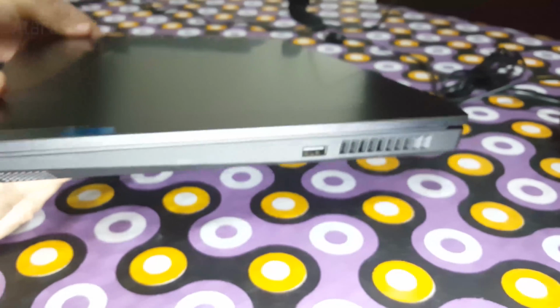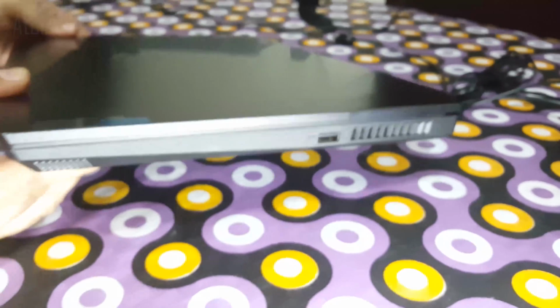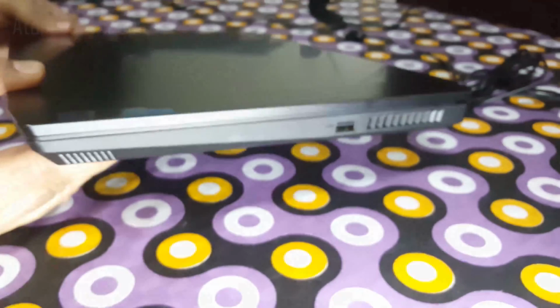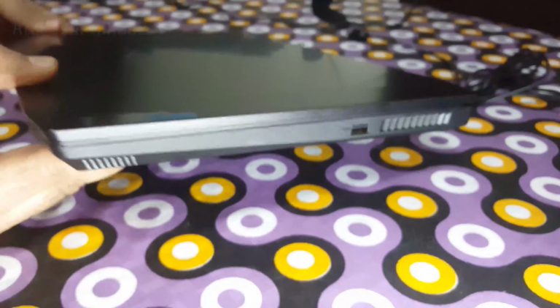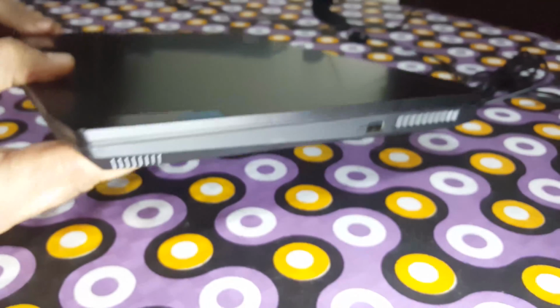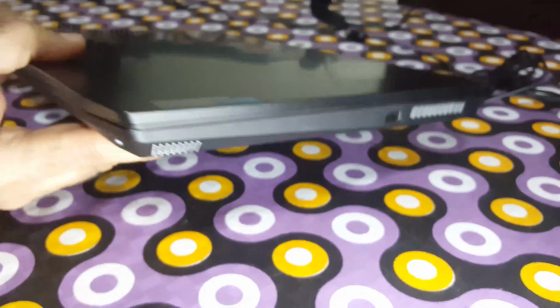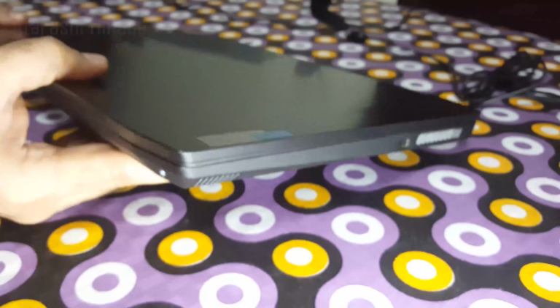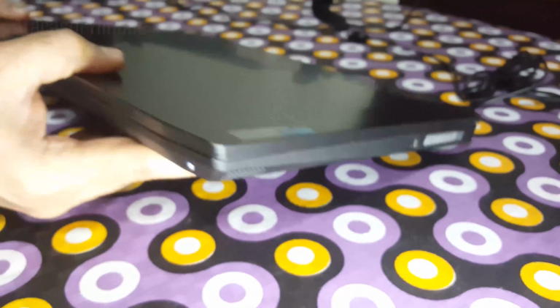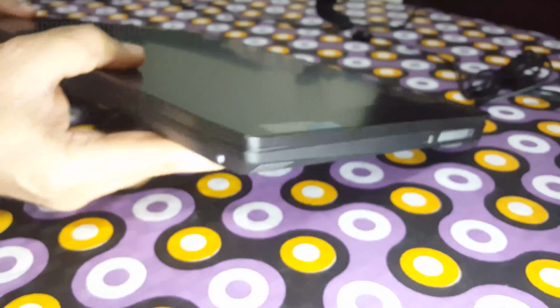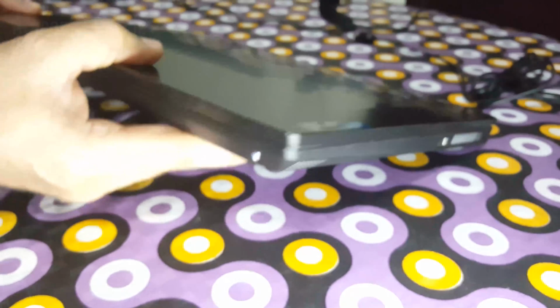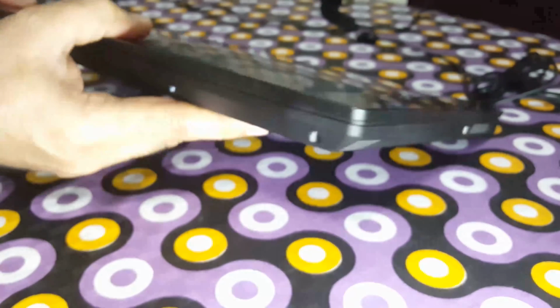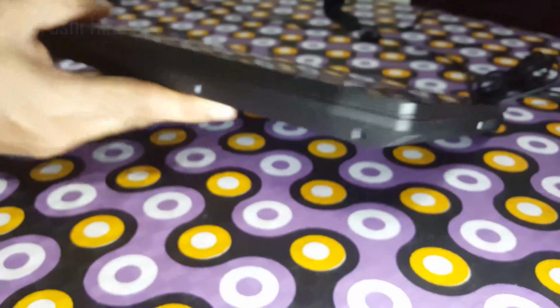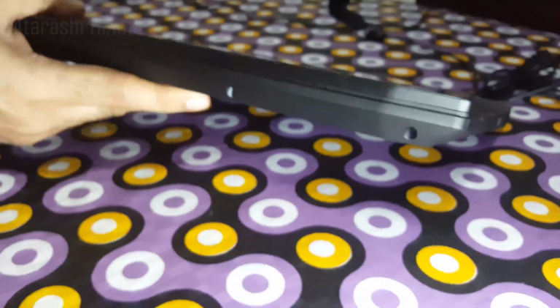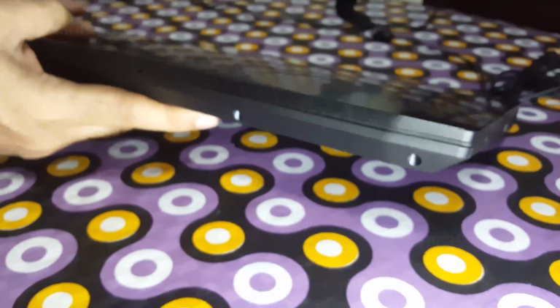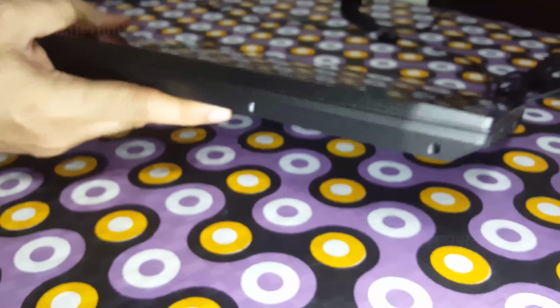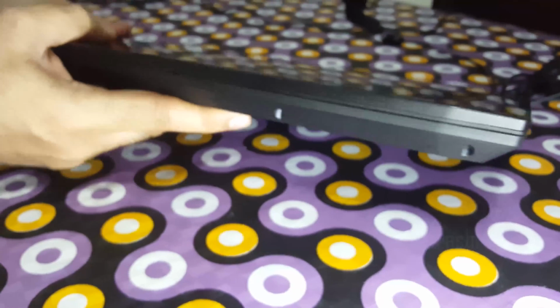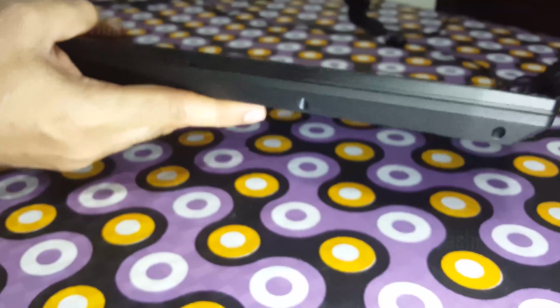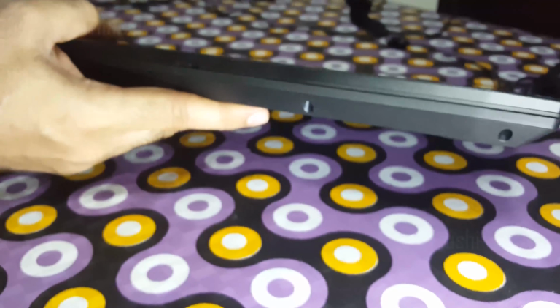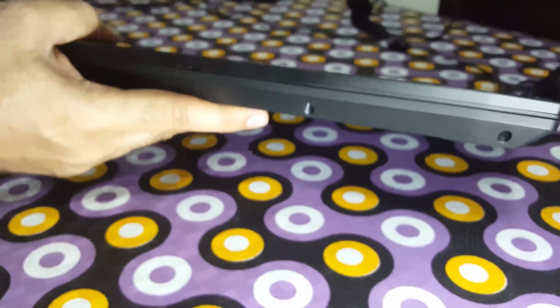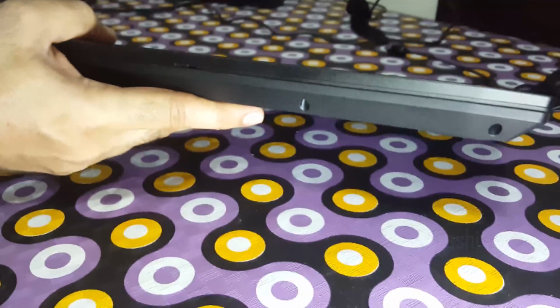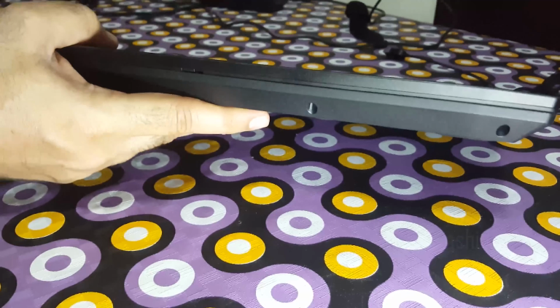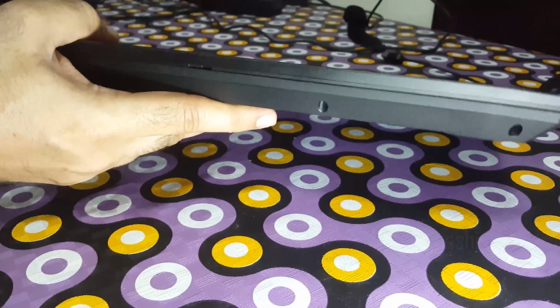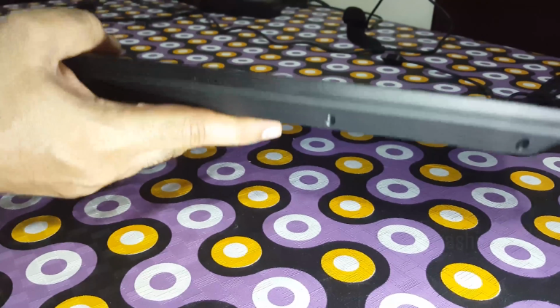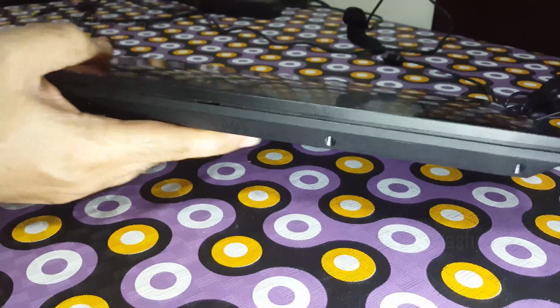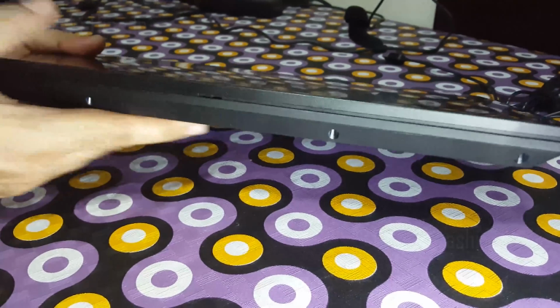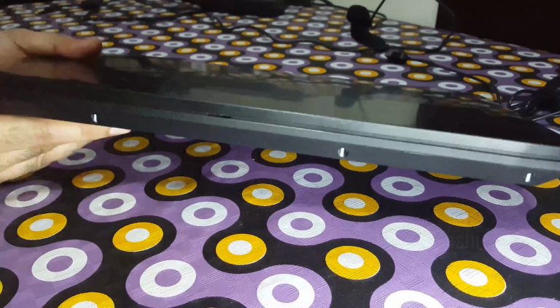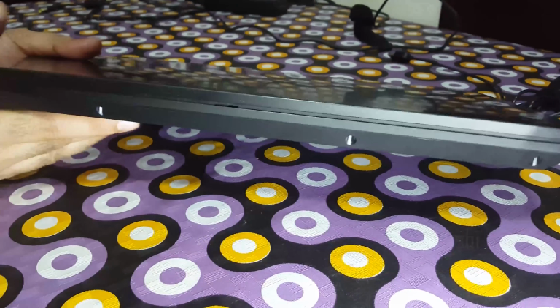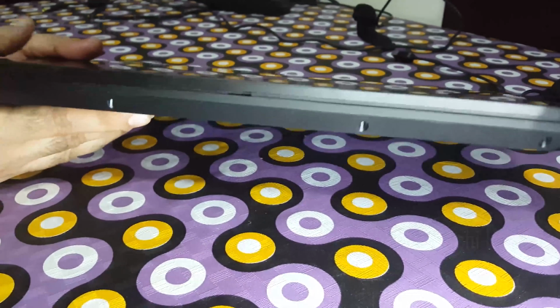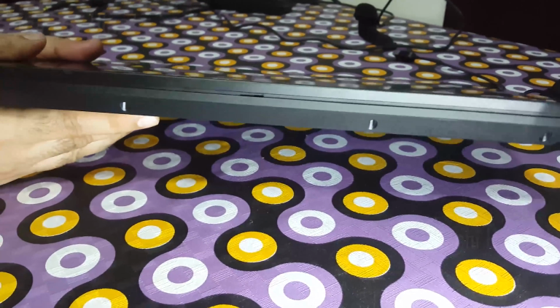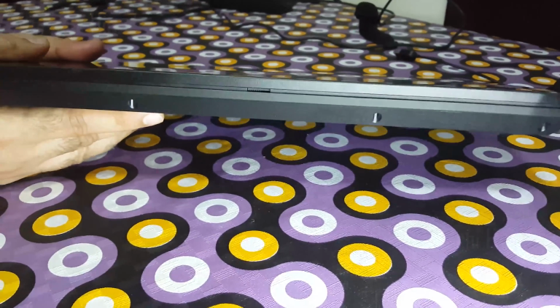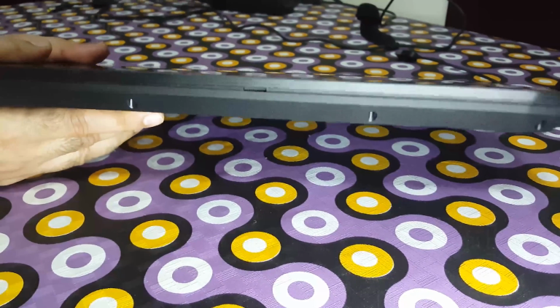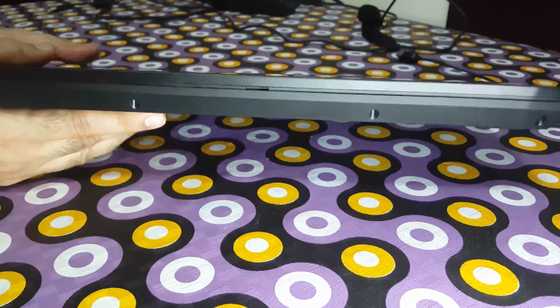Now let's take a look around the other side of the laptop. This is the front side and there is nothing here.